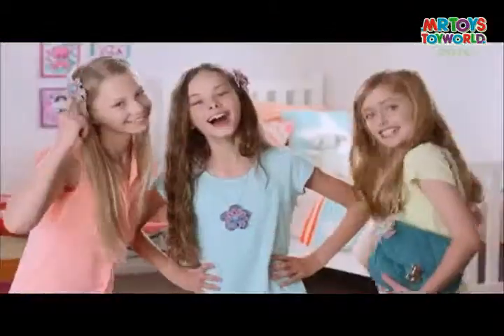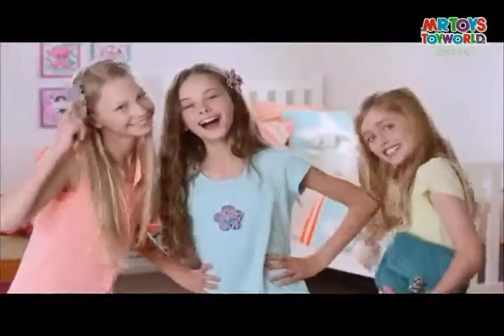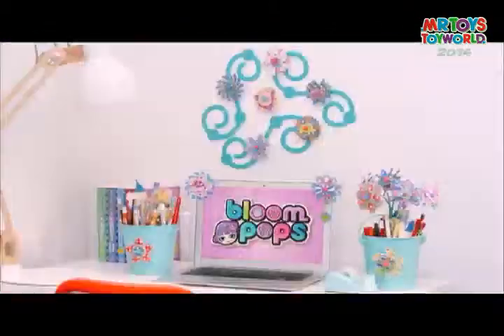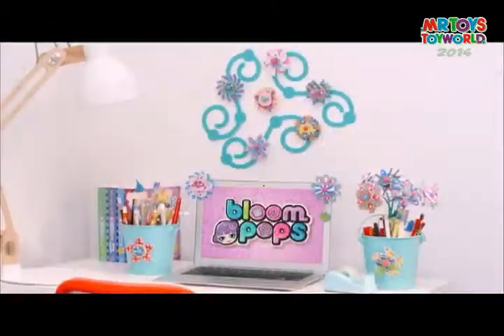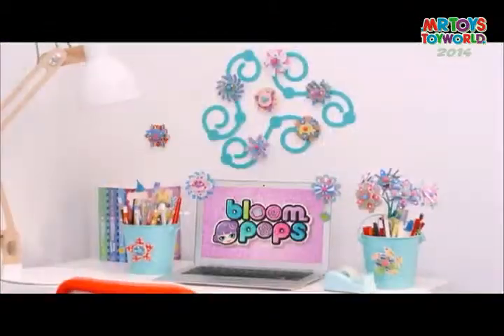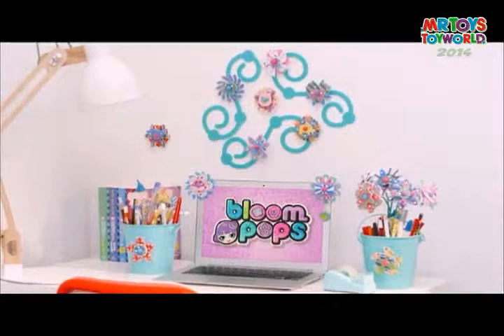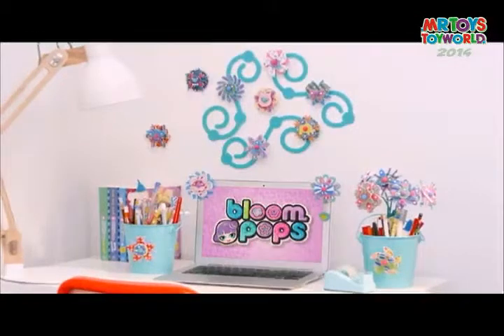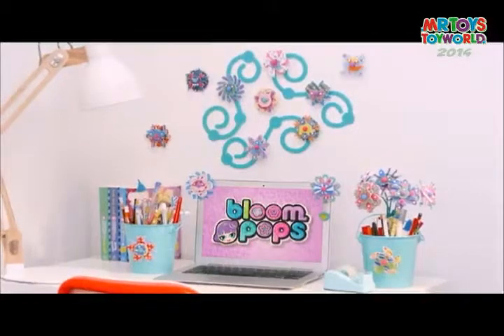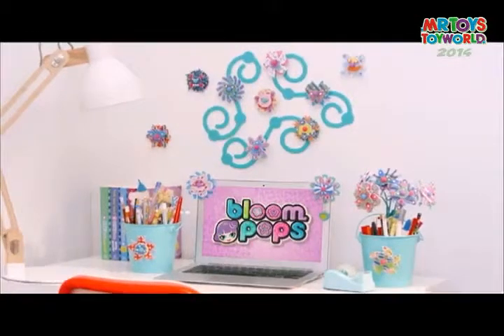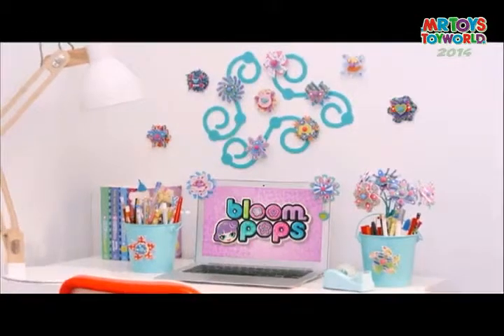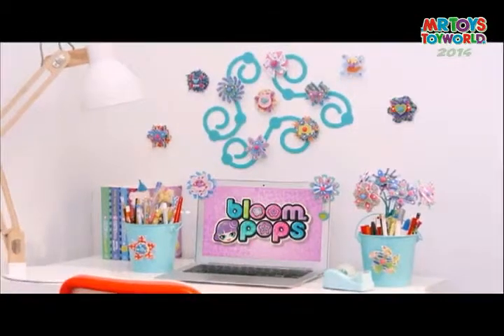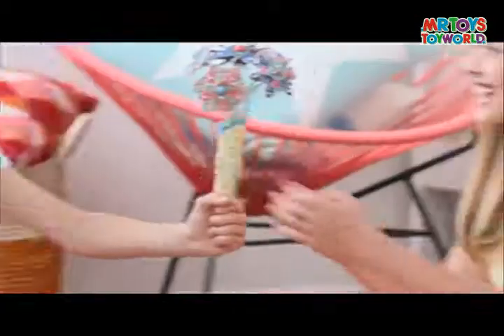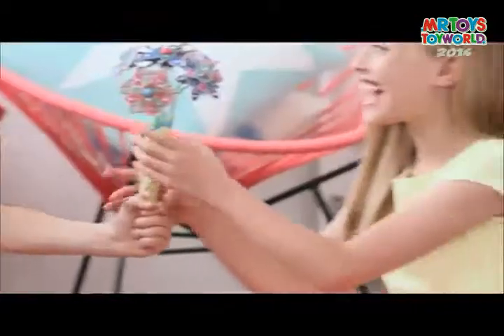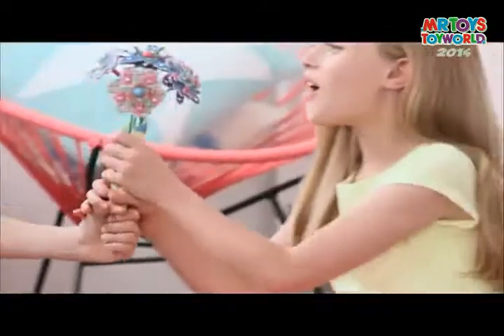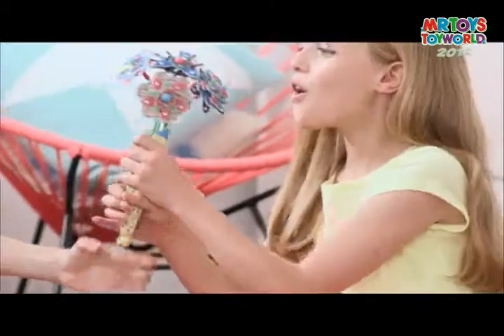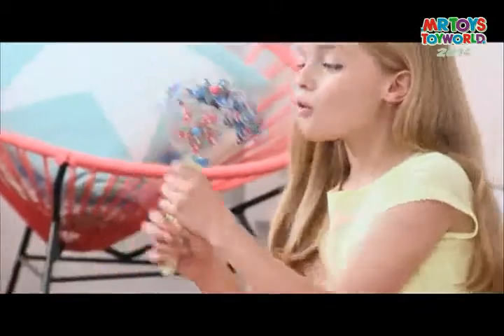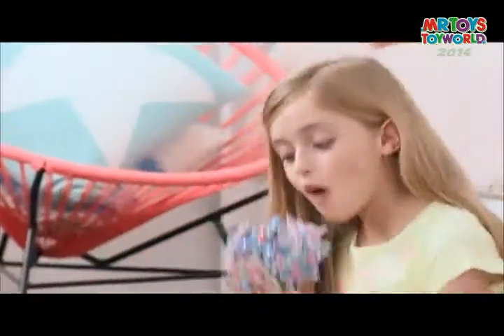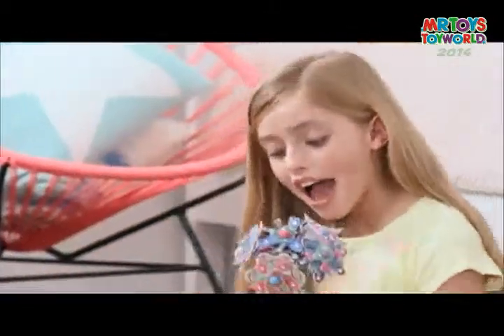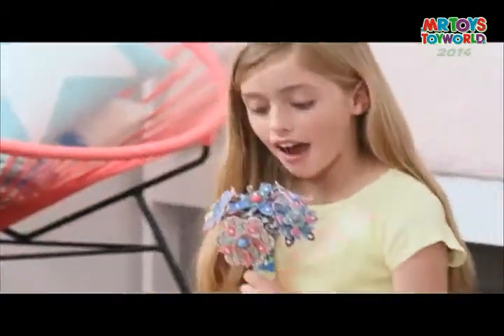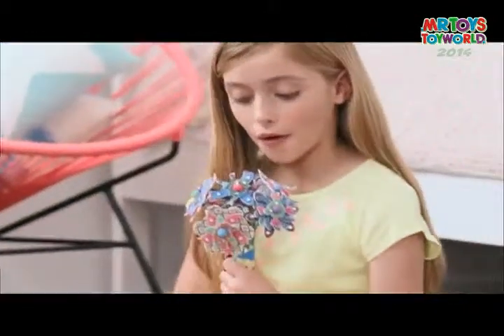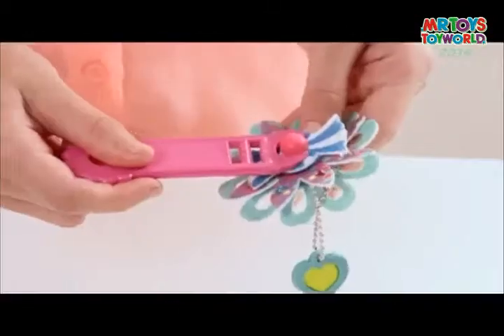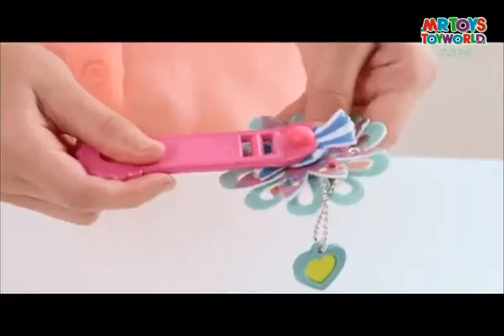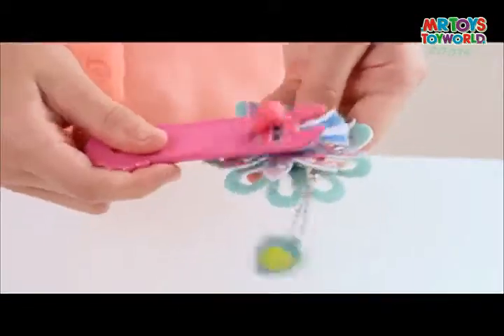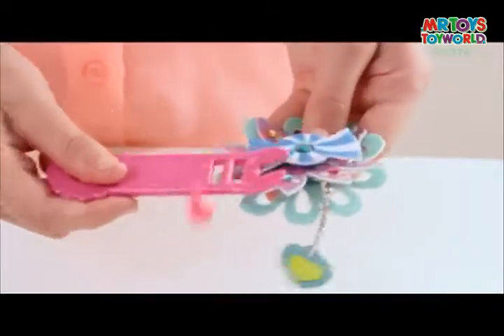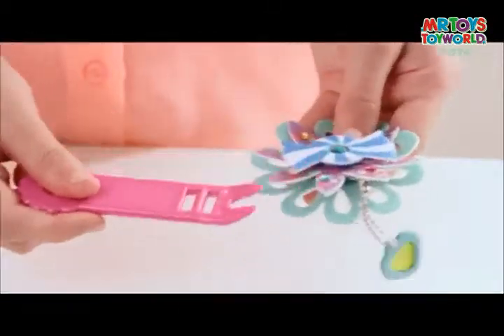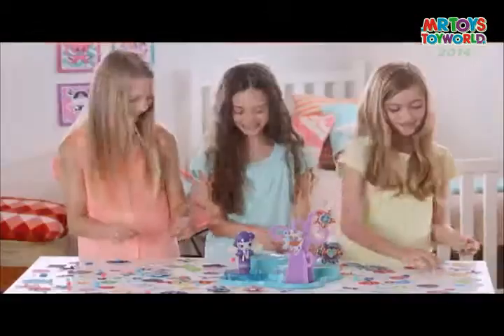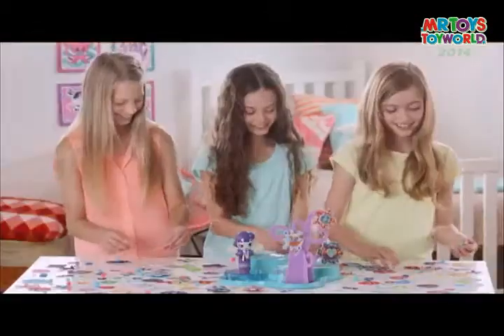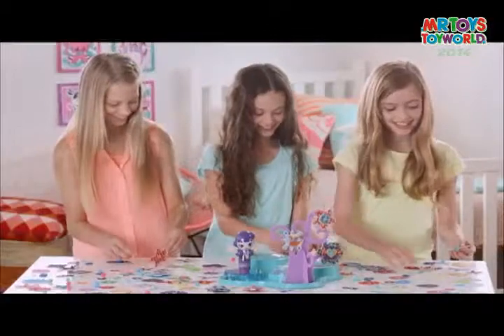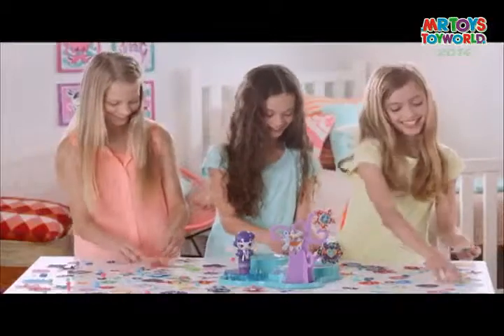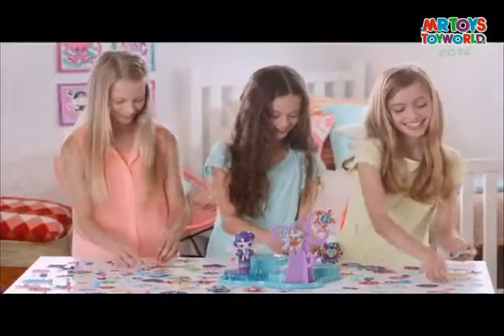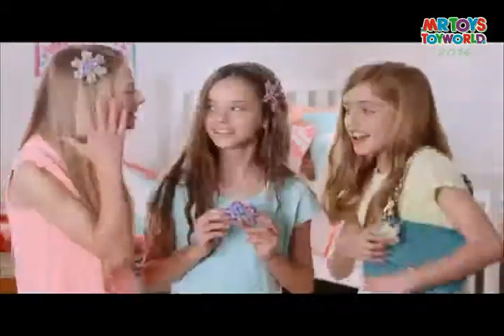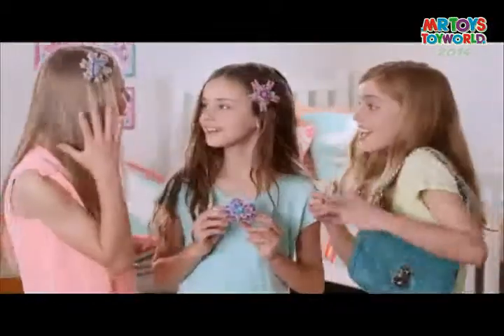Go wild with Bloom Pops. Decorate your room, swap them, give them to friends, or pop them apart to make them over and over.